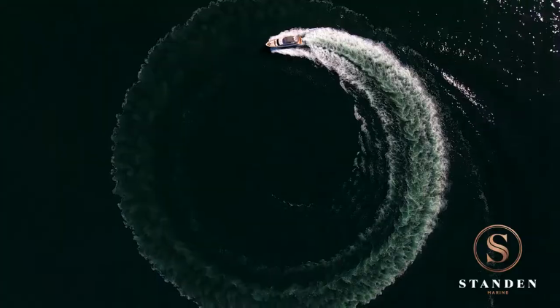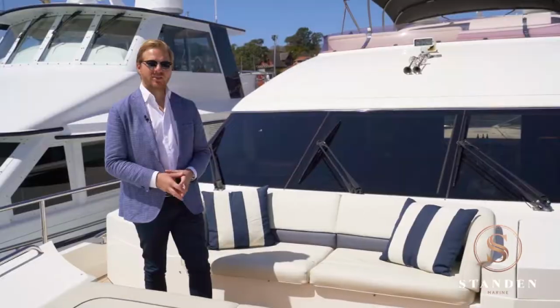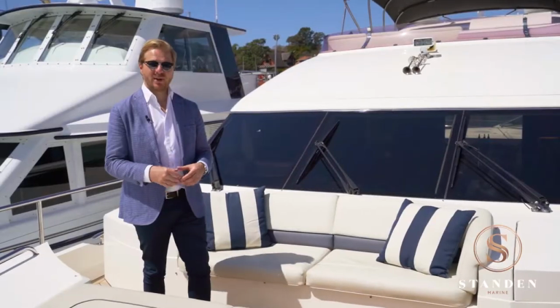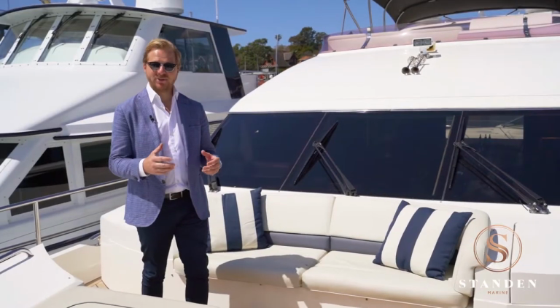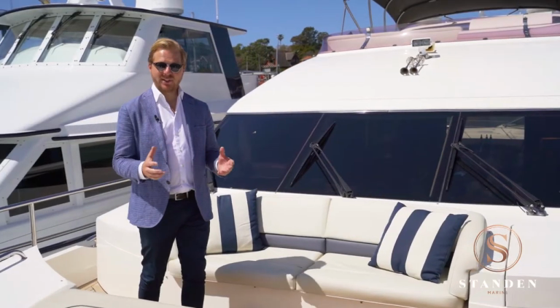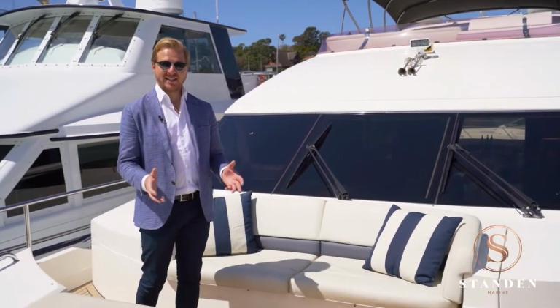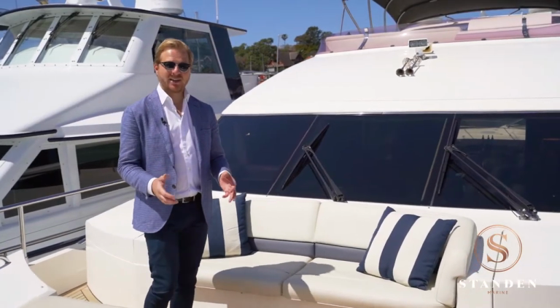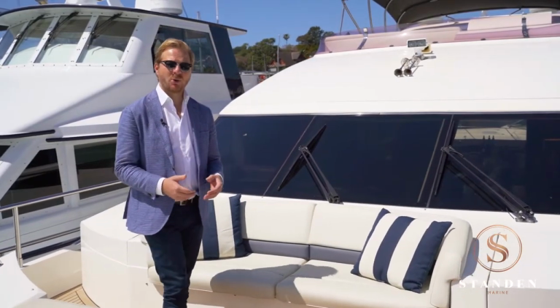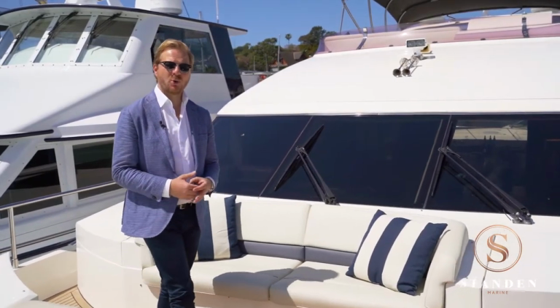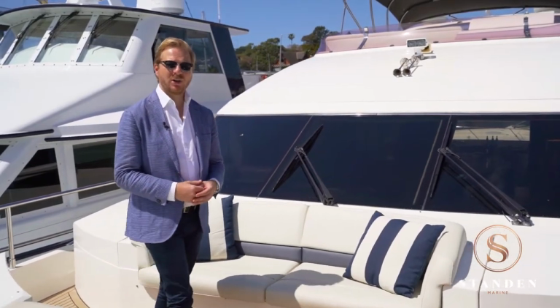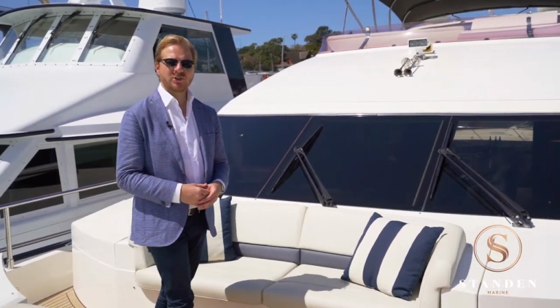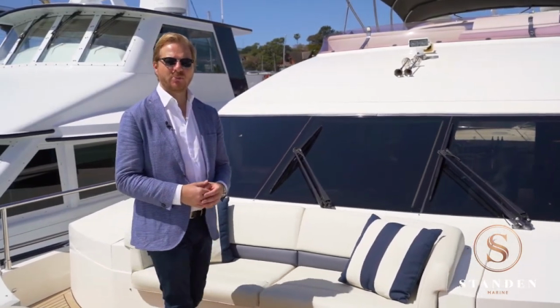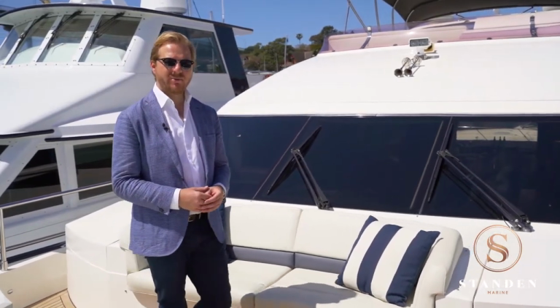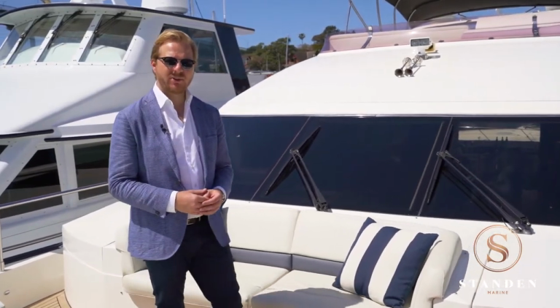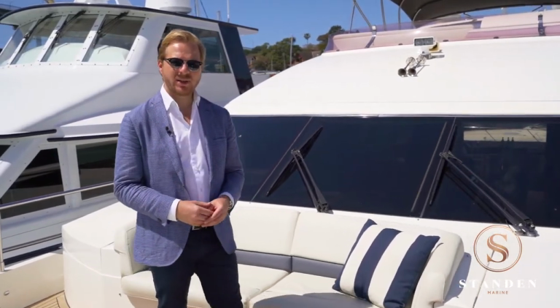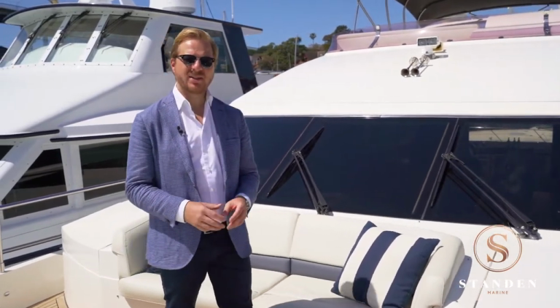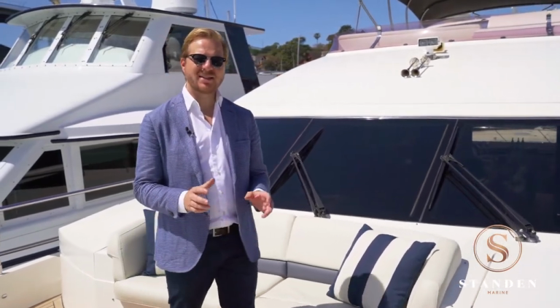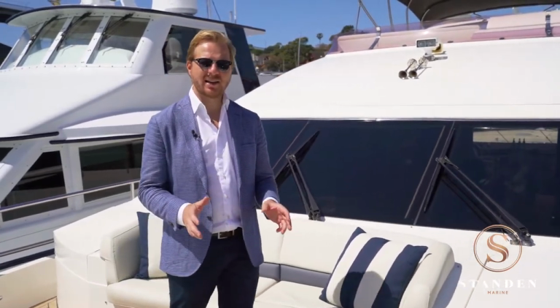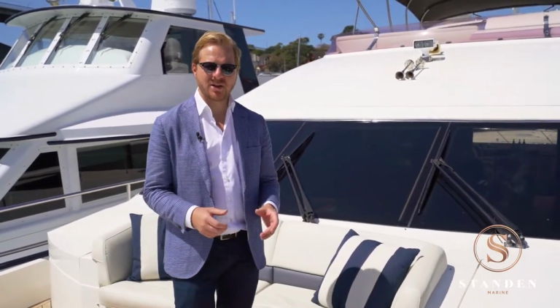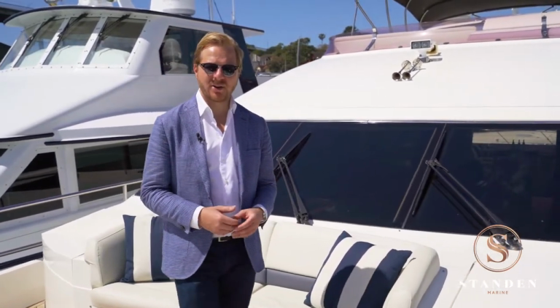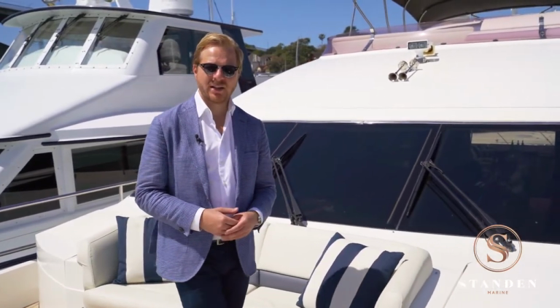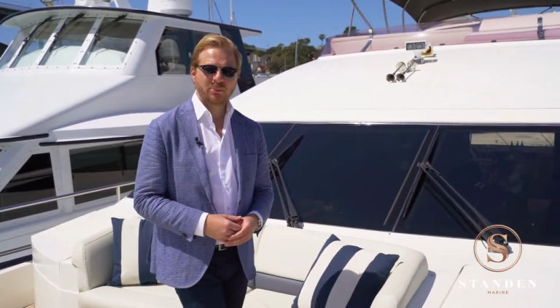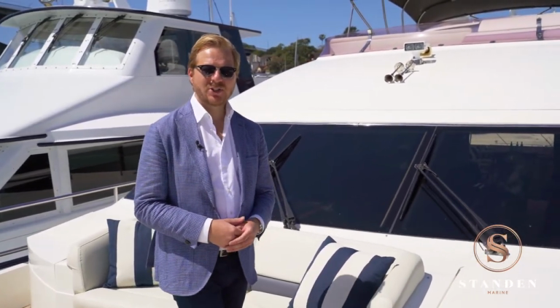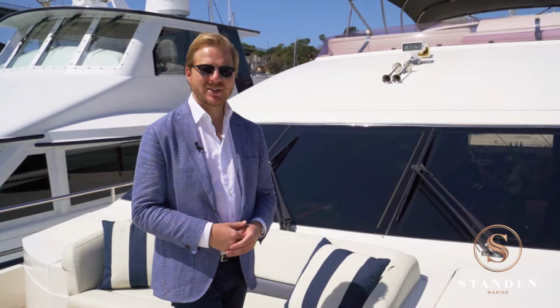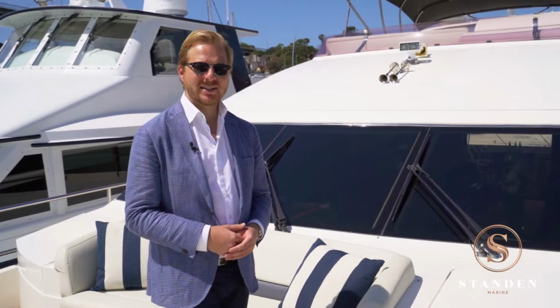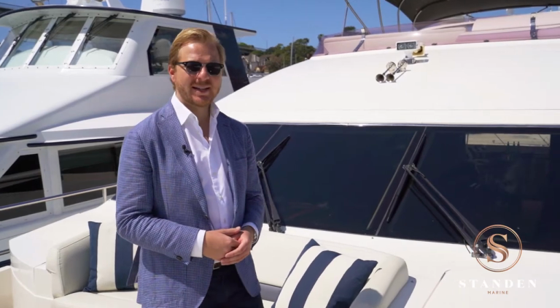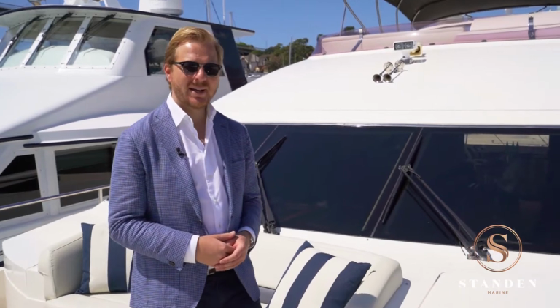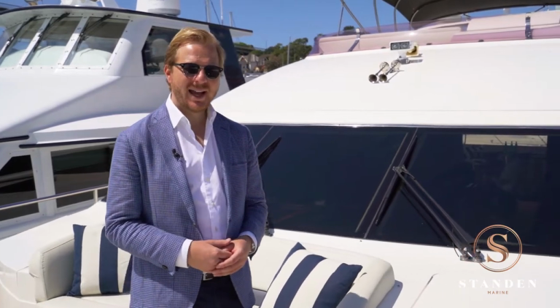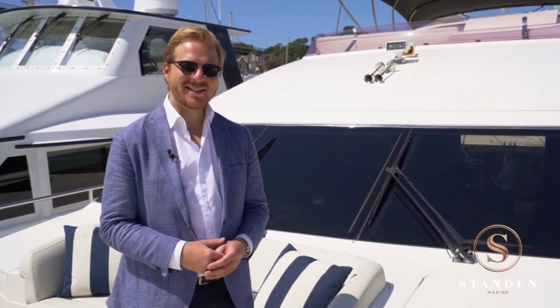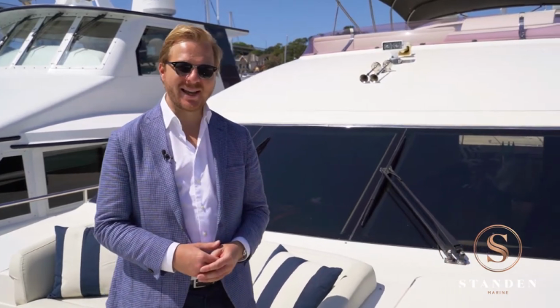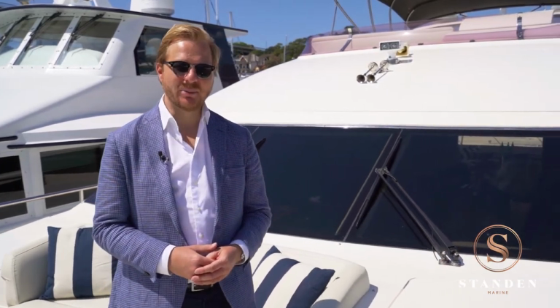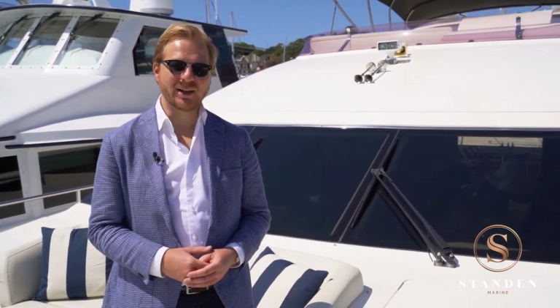For any further details or to organise your private viewing of this stunning motor yacht, please contact the team at Standard Marine.